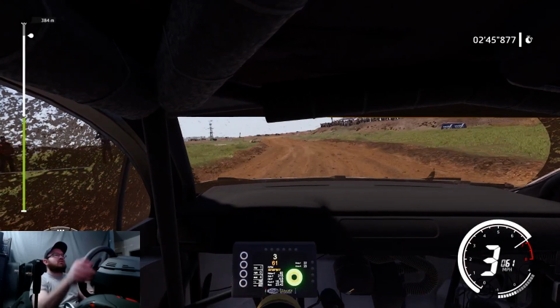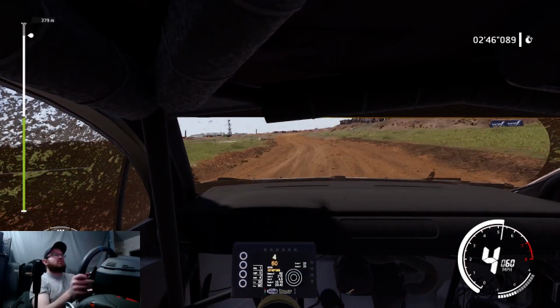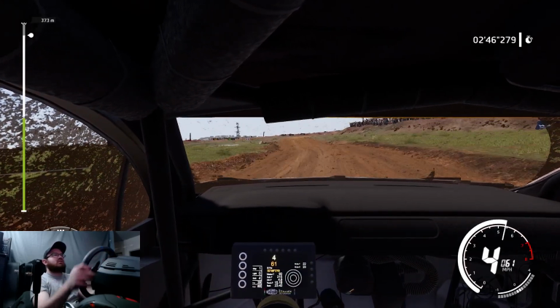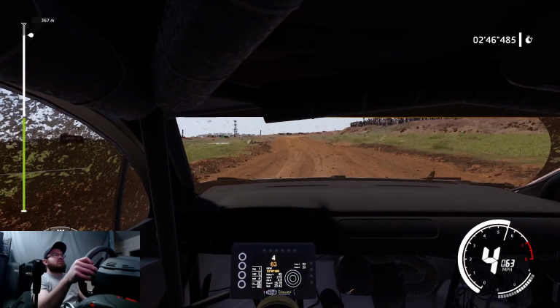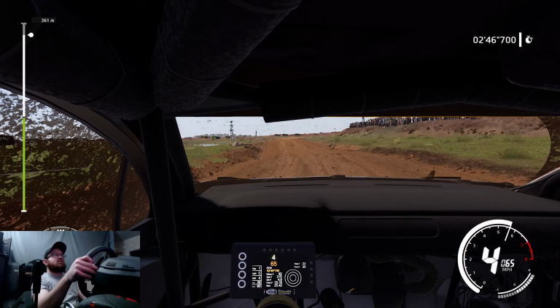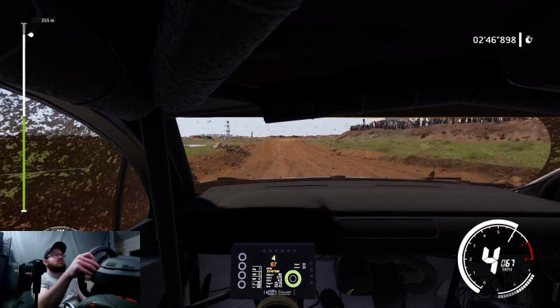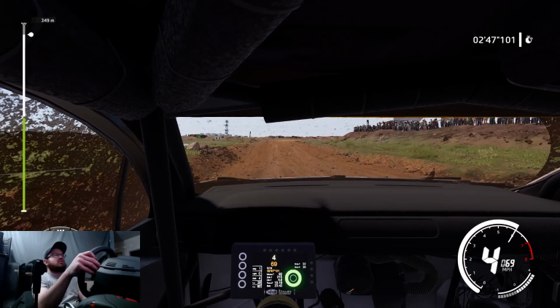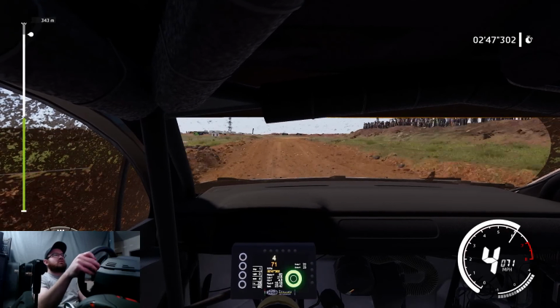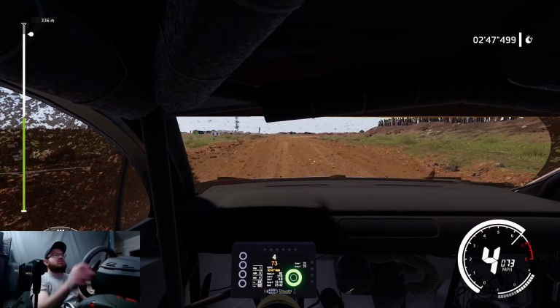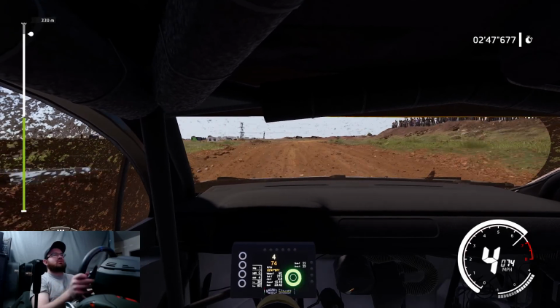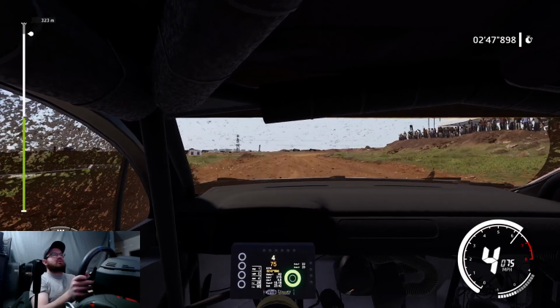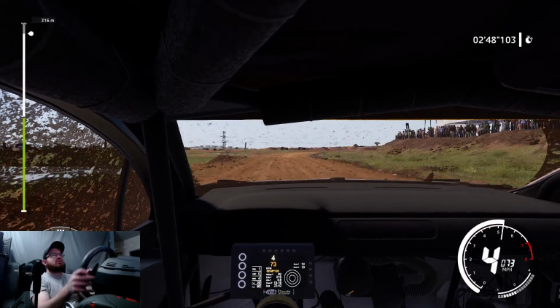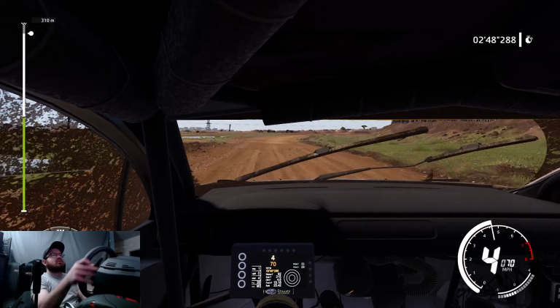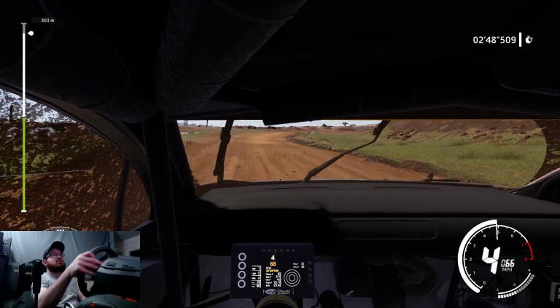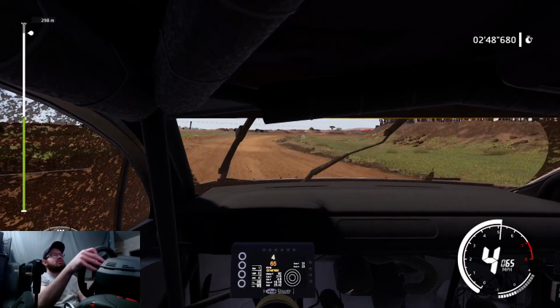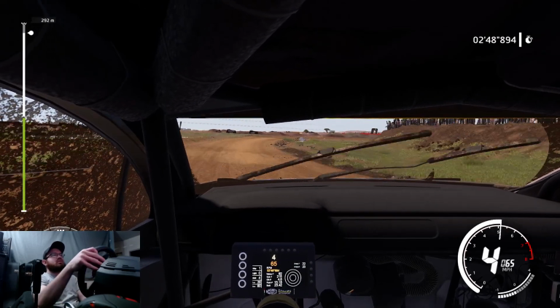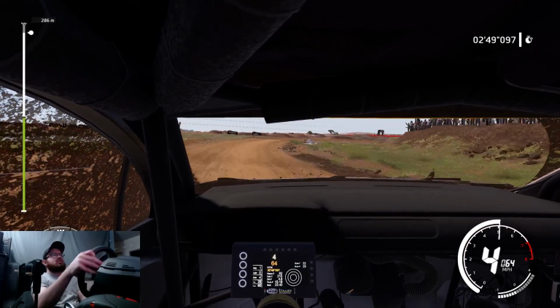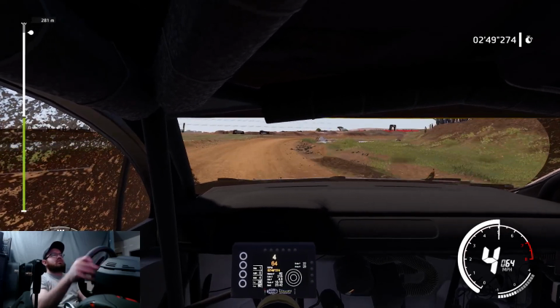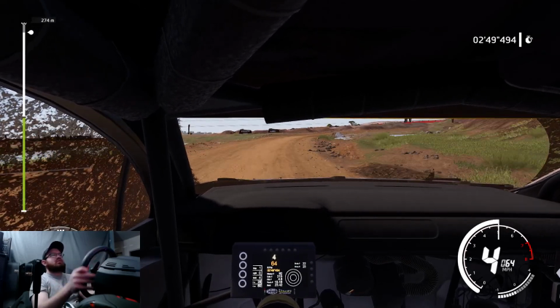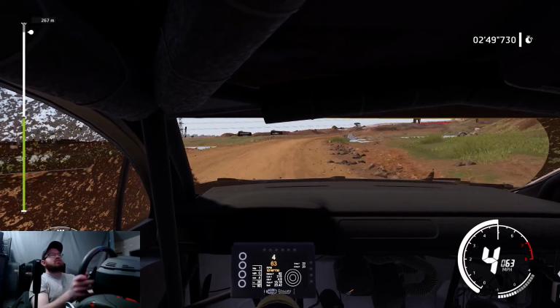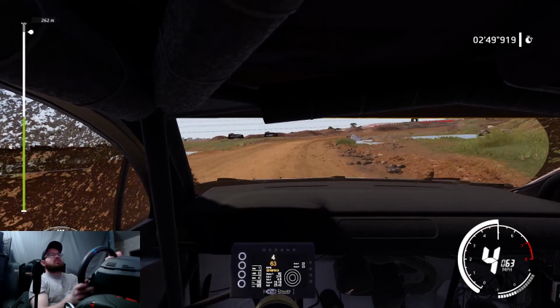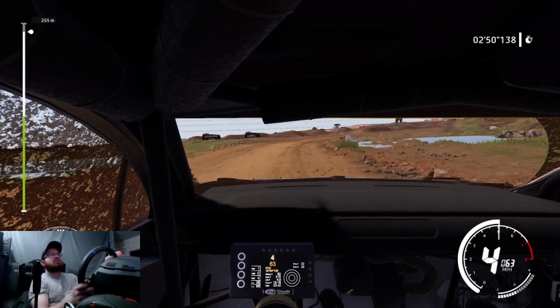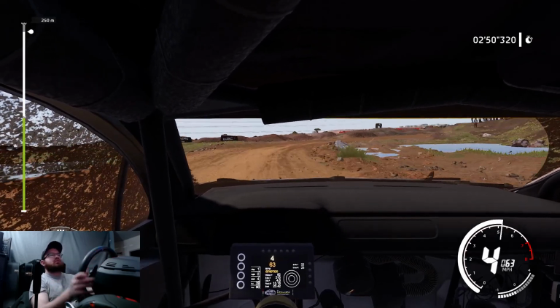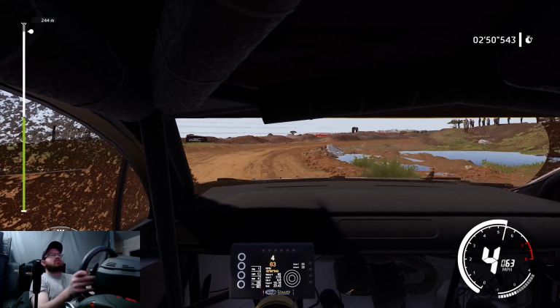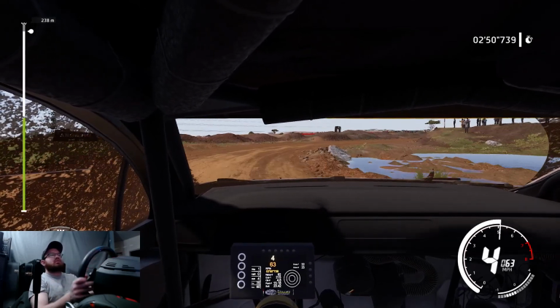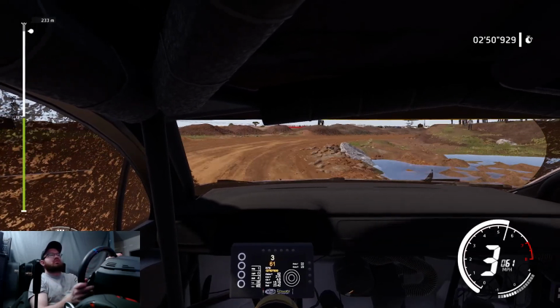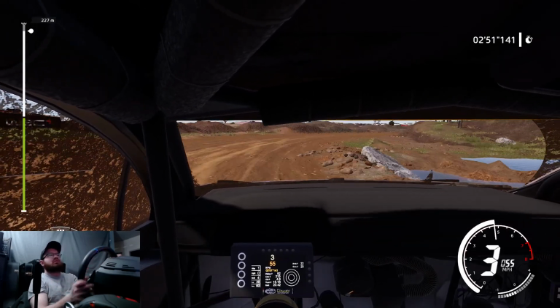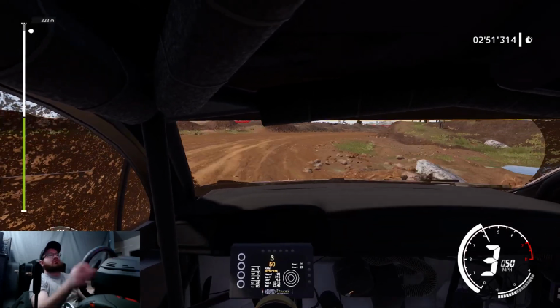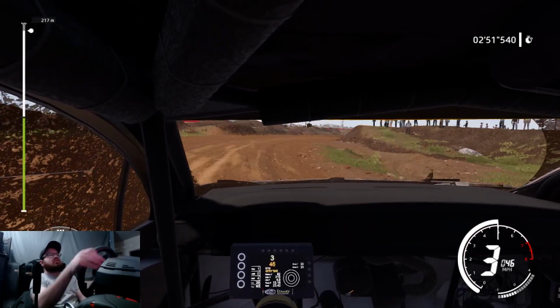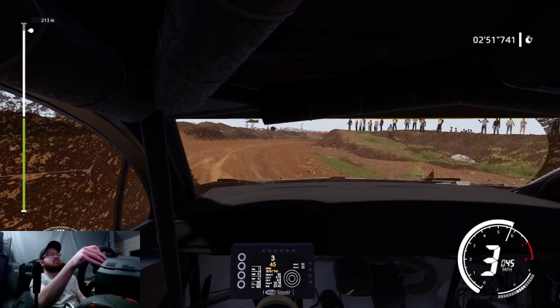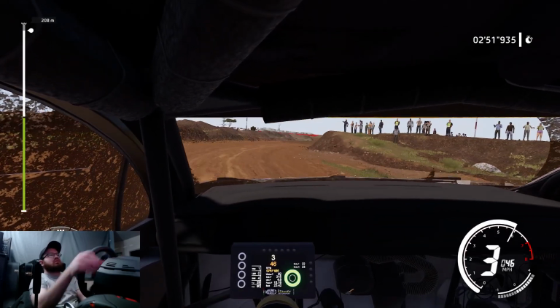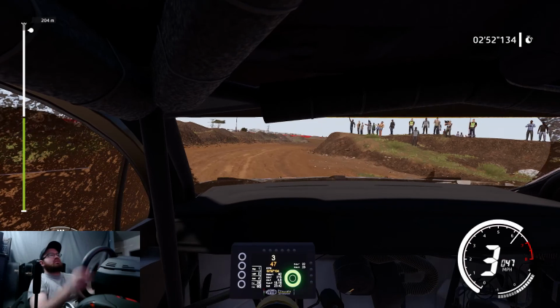And caution, right 3. And left 4, tightened, 3. Into finish.